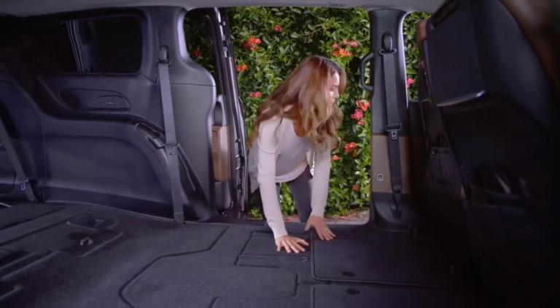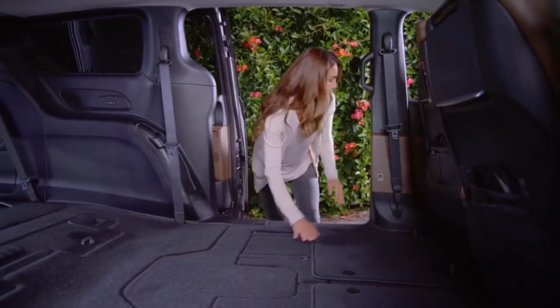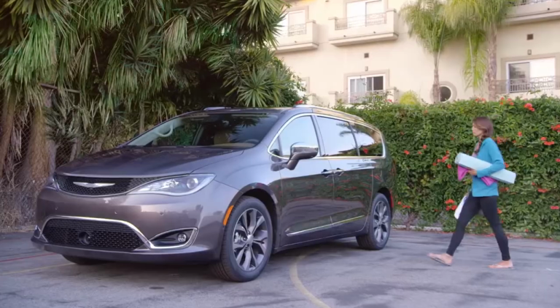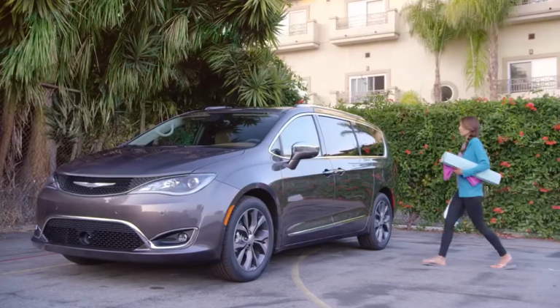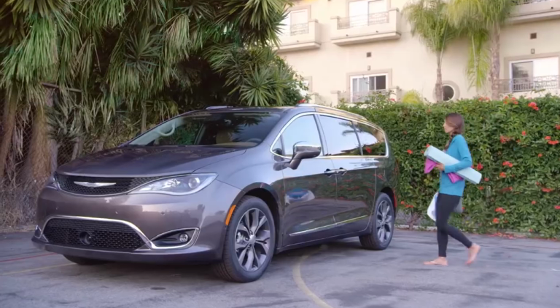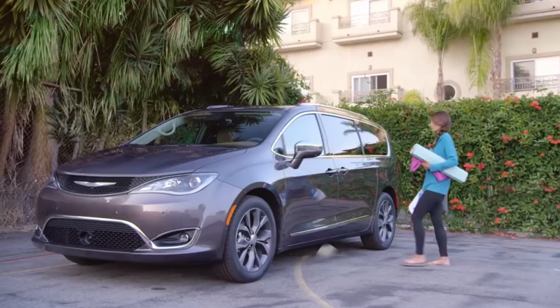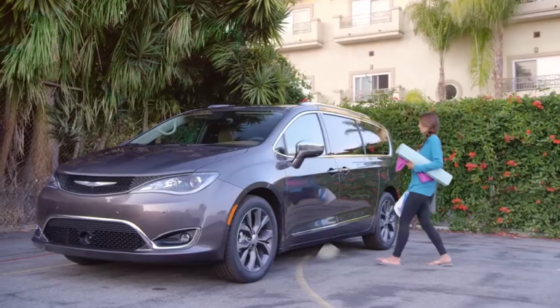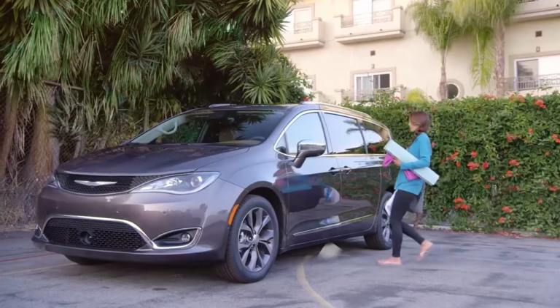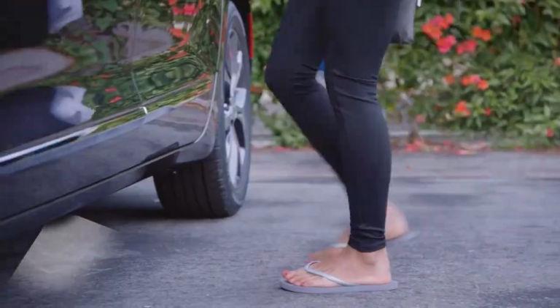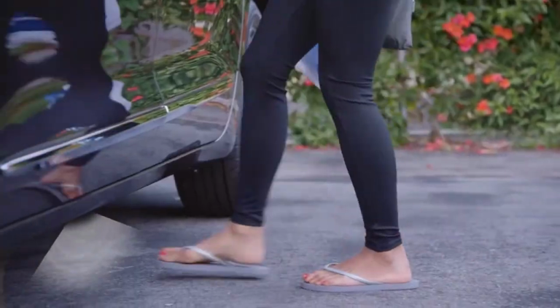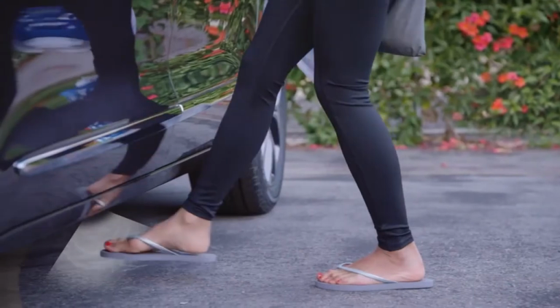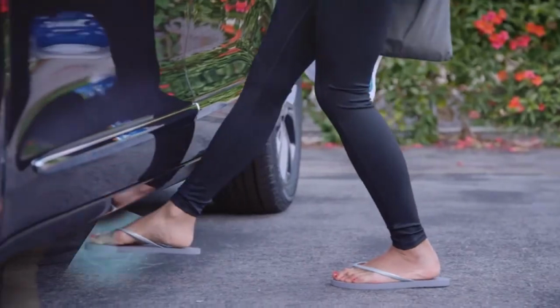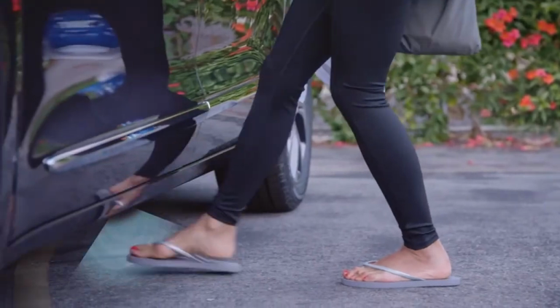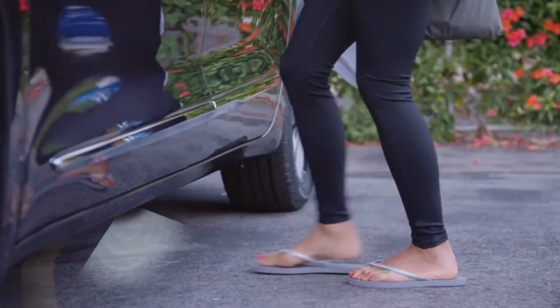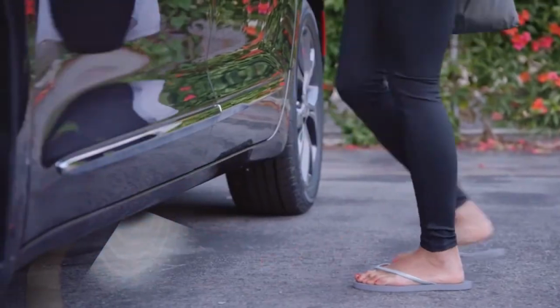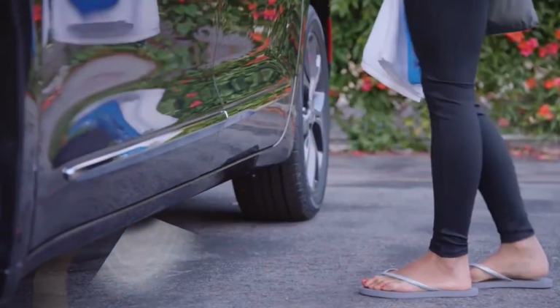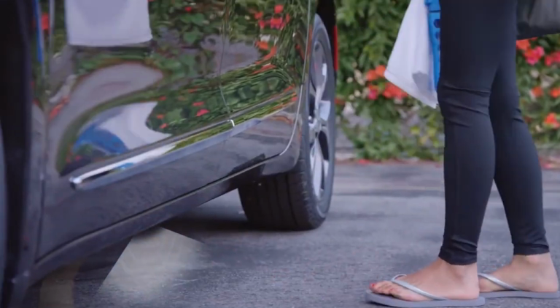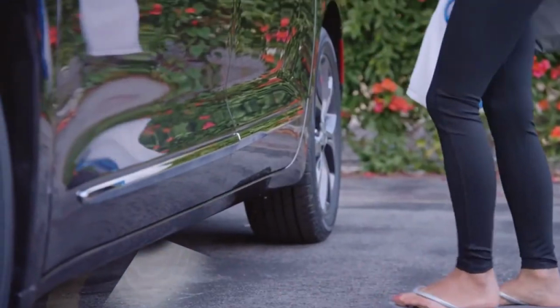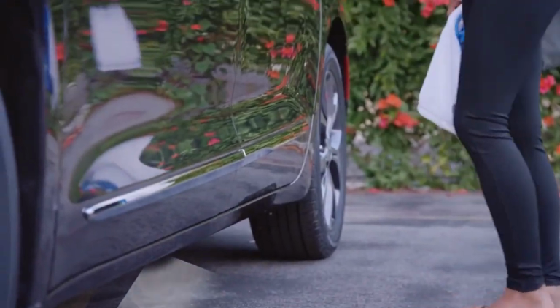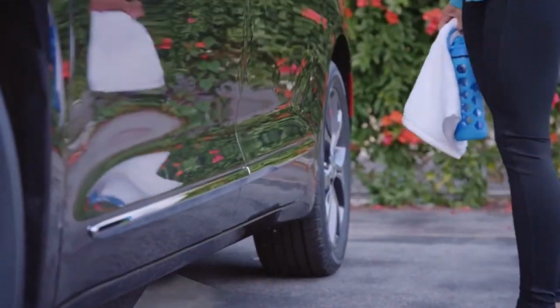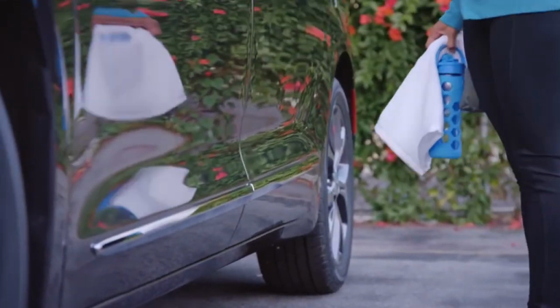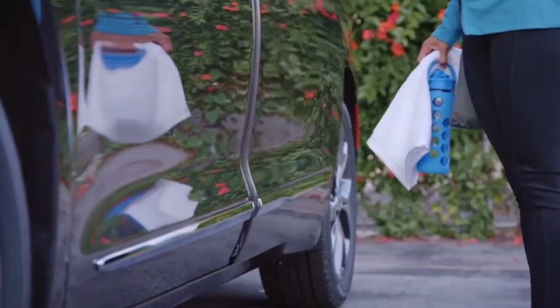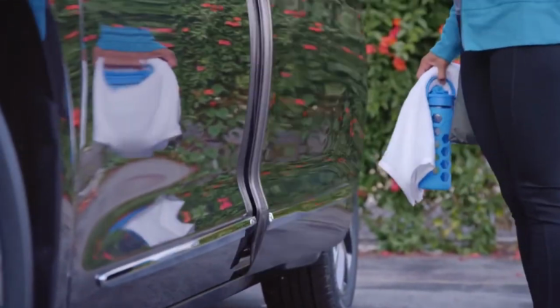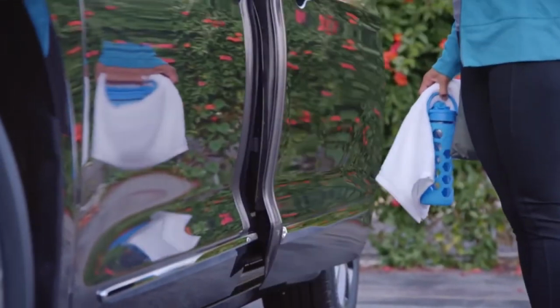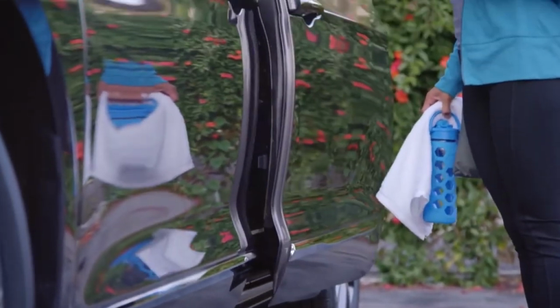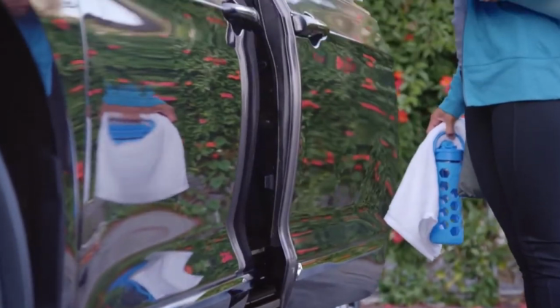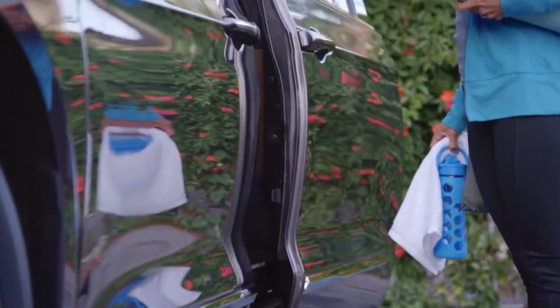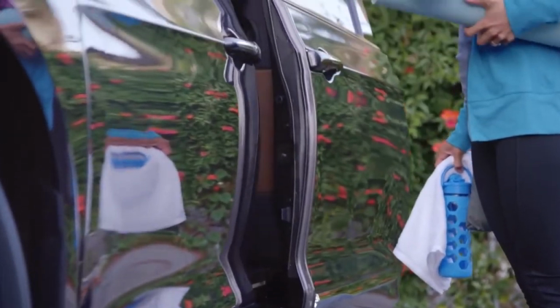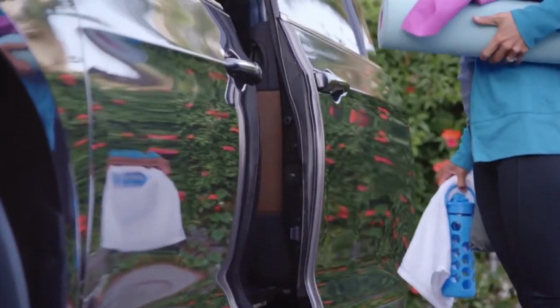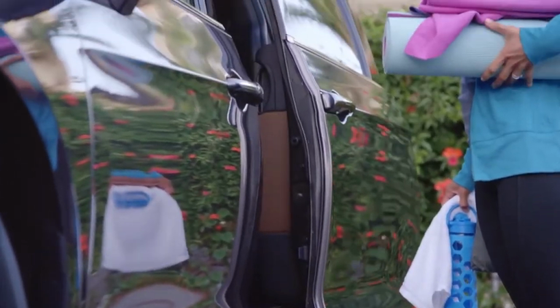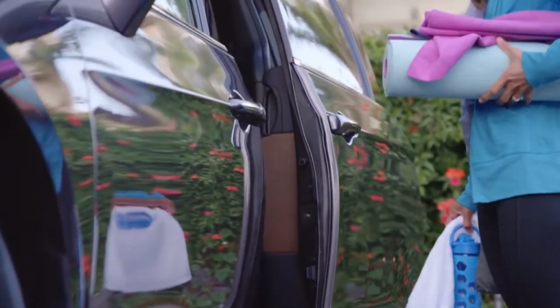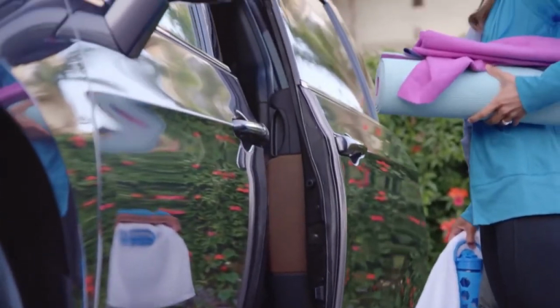If your hands are full, a simple foot kick opens the sliding doors and lift gate automatically.